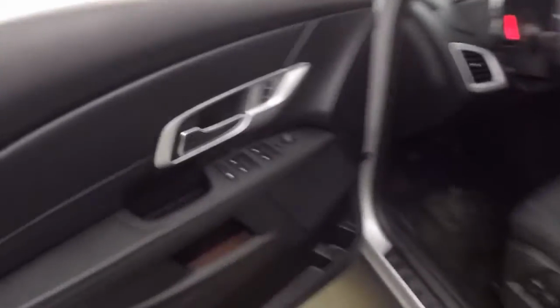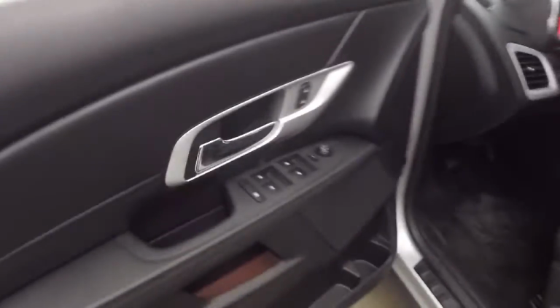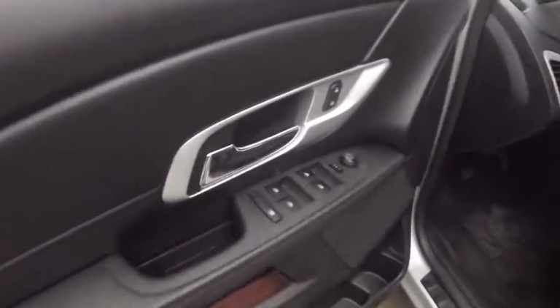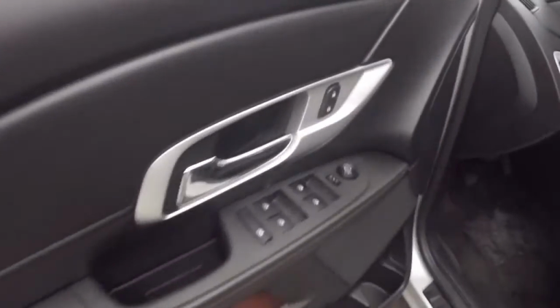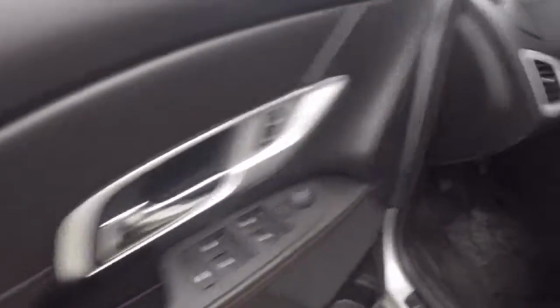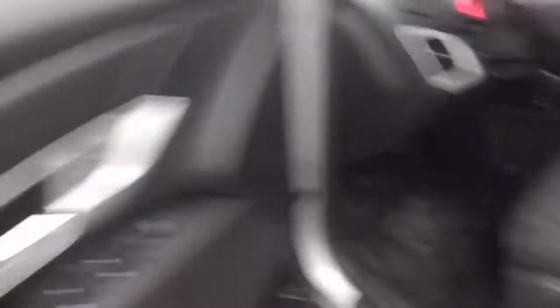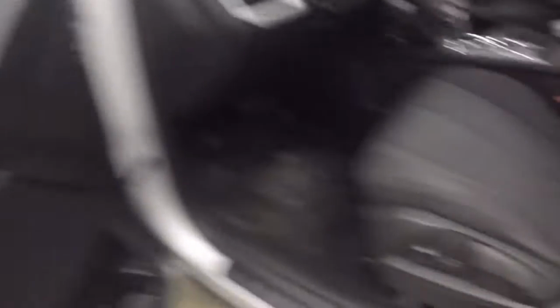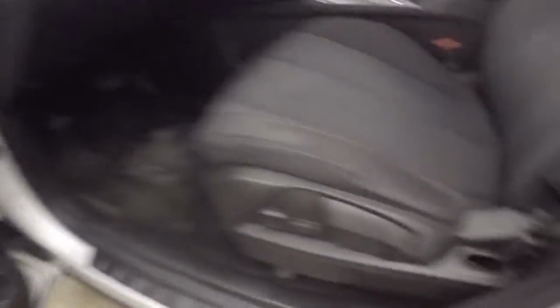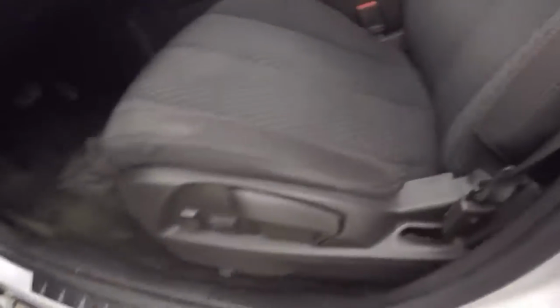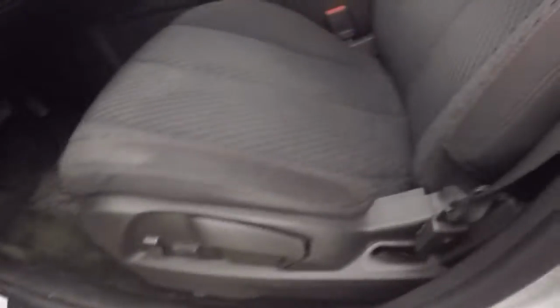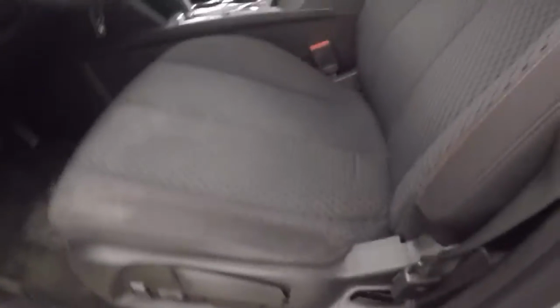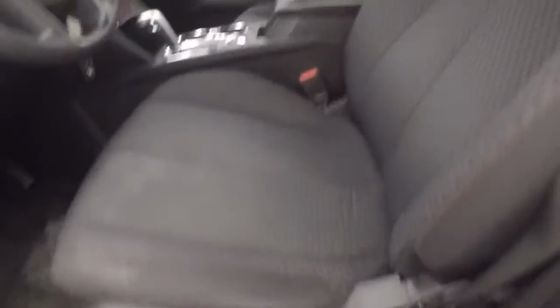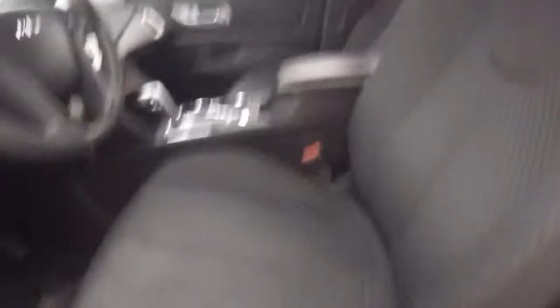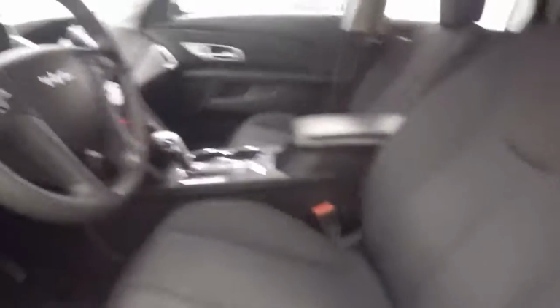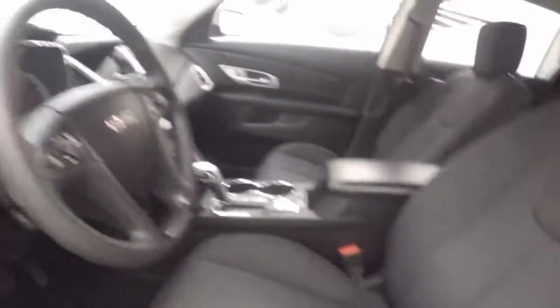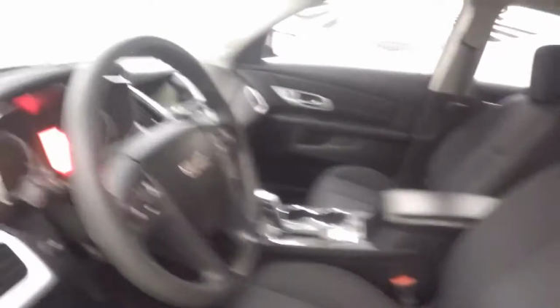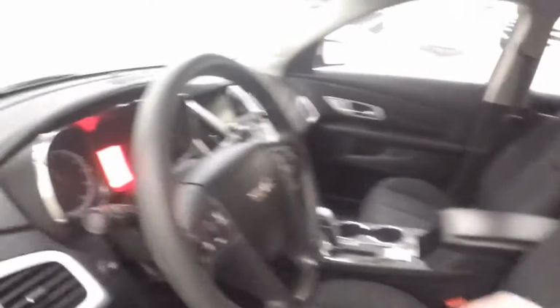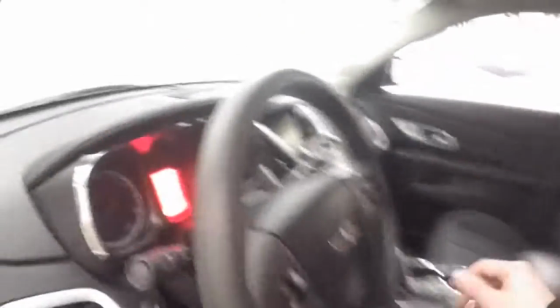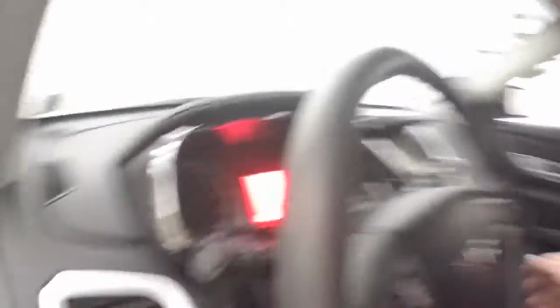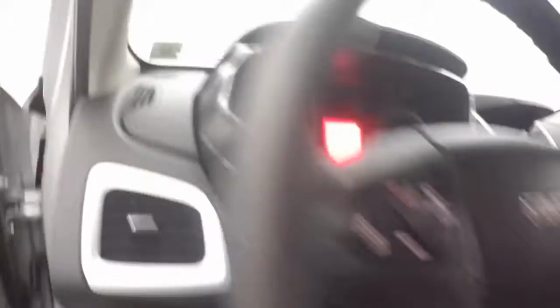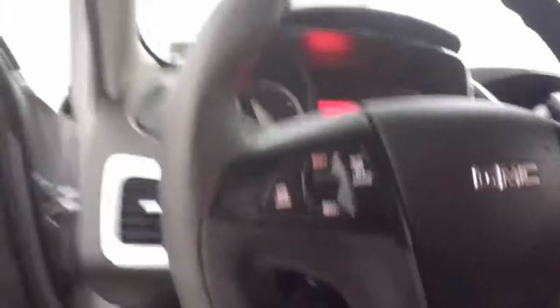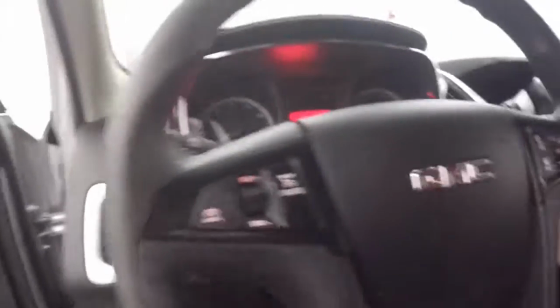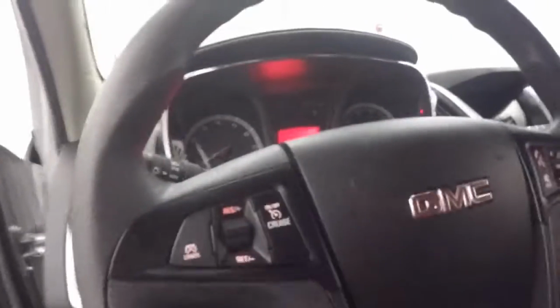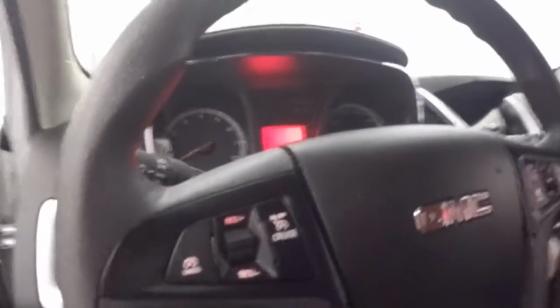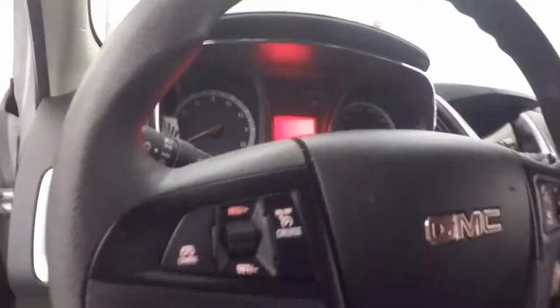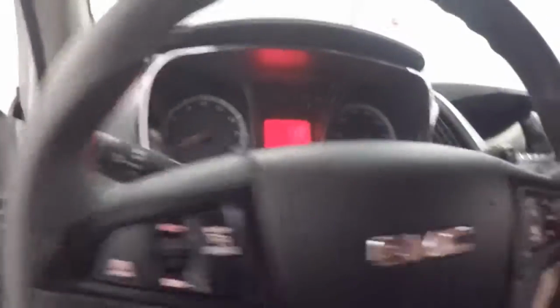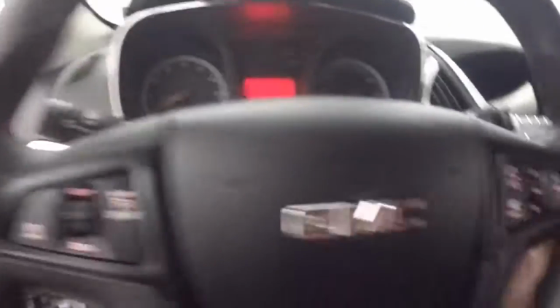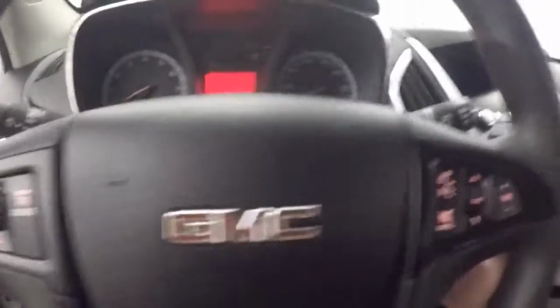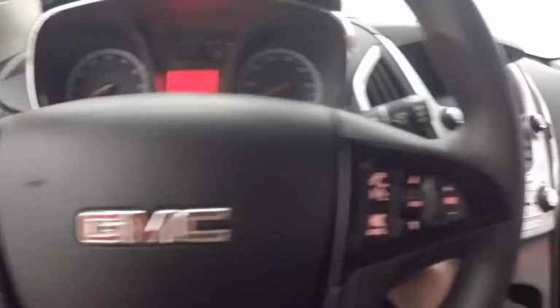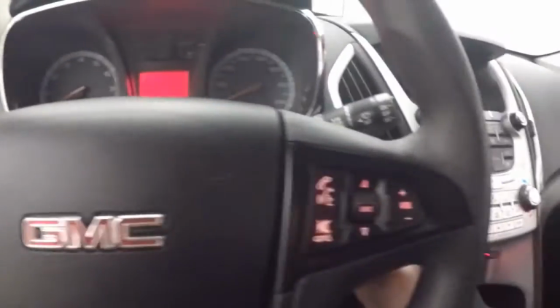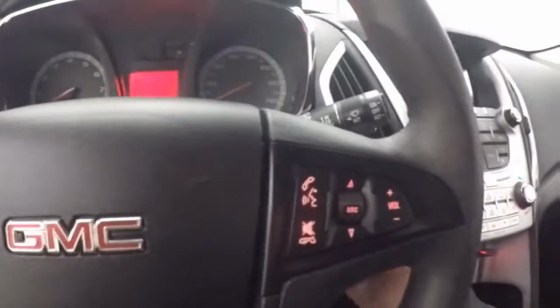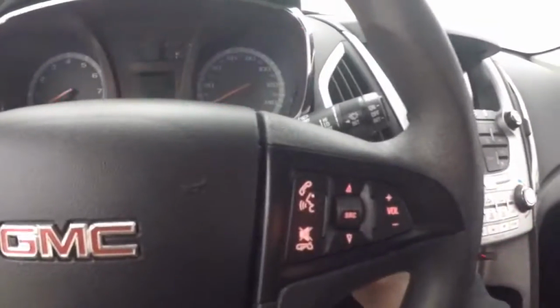All your controls on the door, power and manual seat, cruise control, Bluetooth, and stereo controls on the steering wheel.